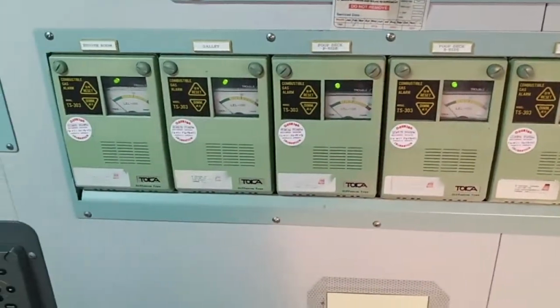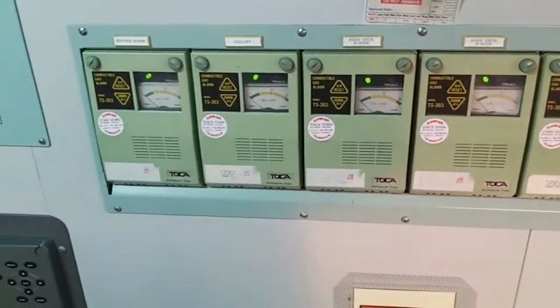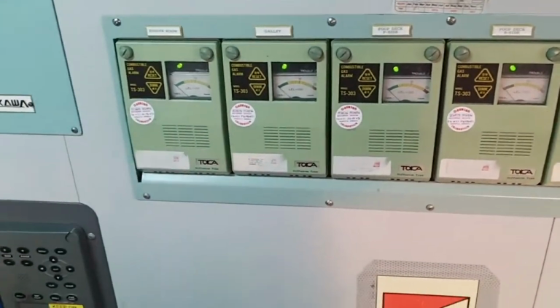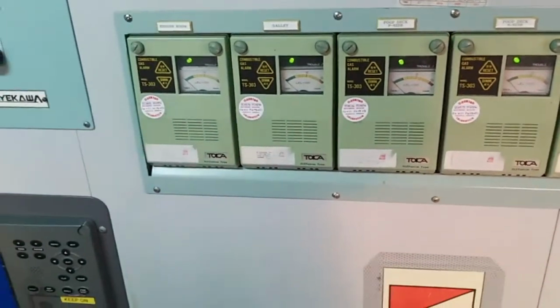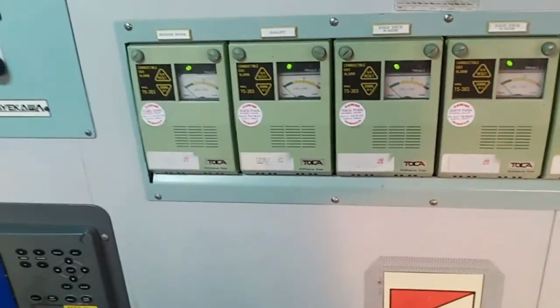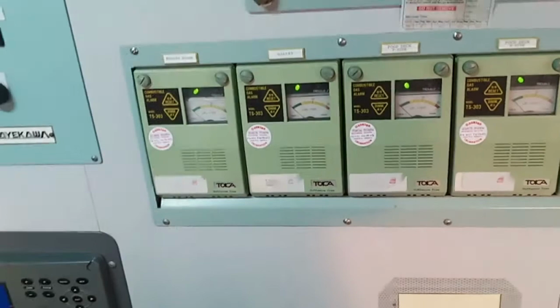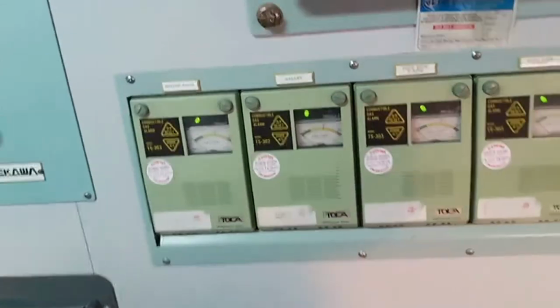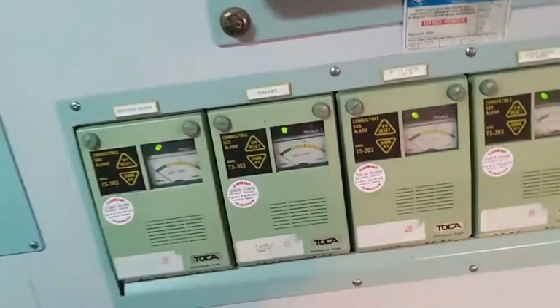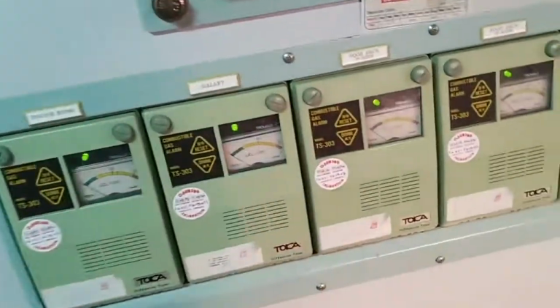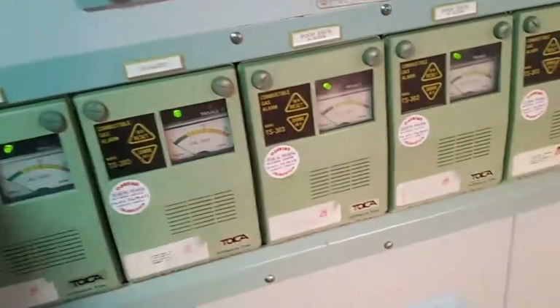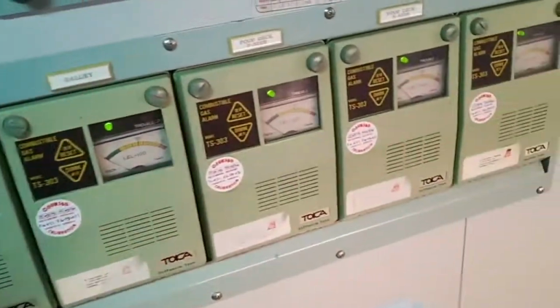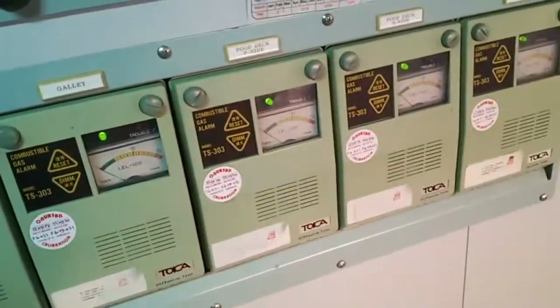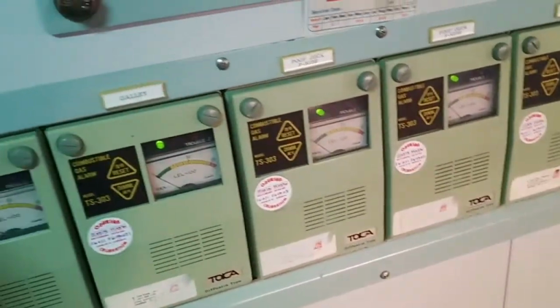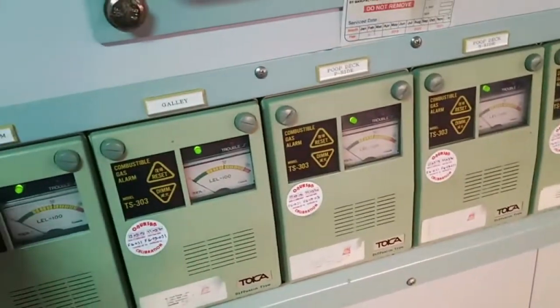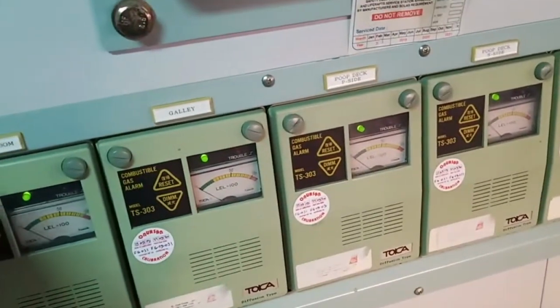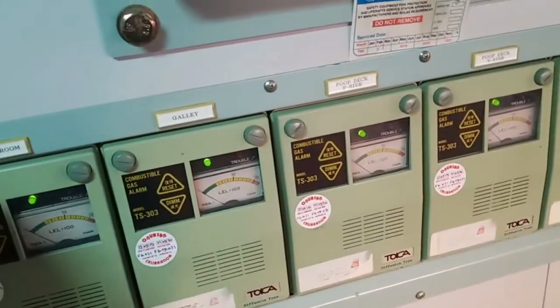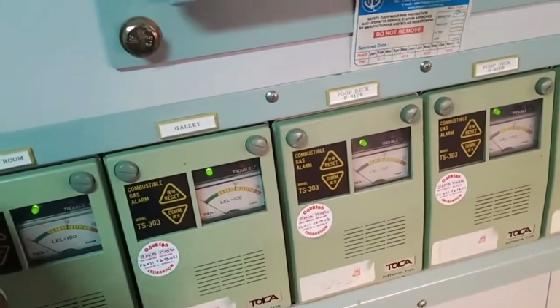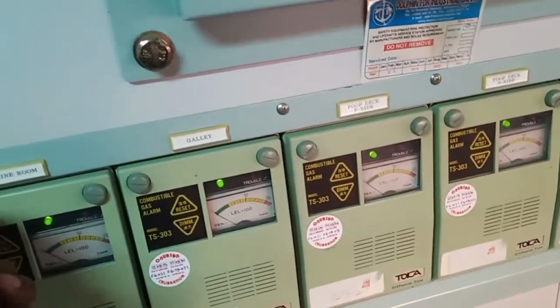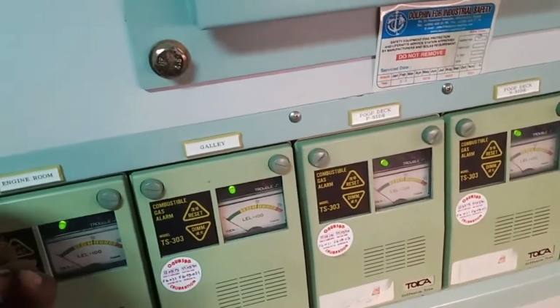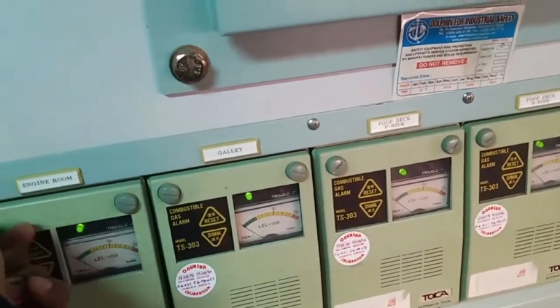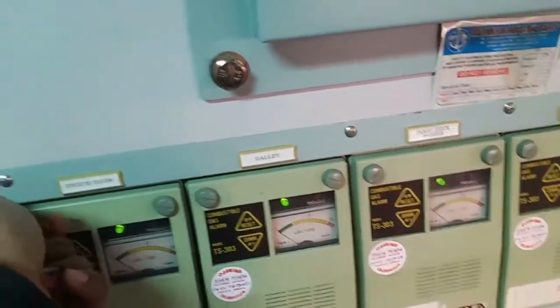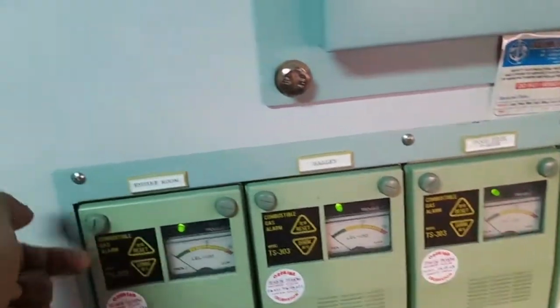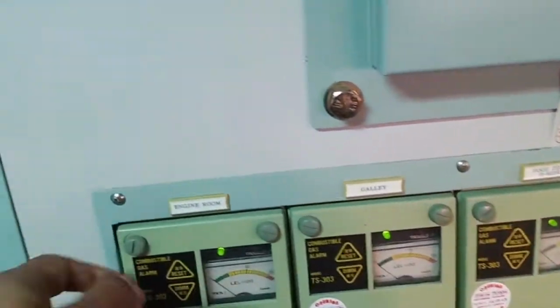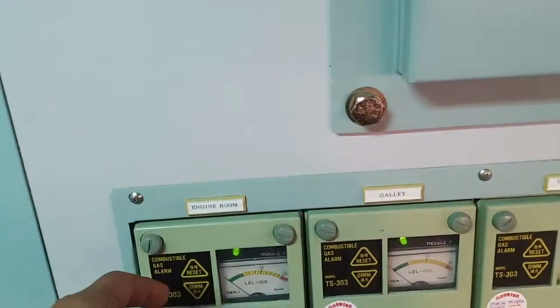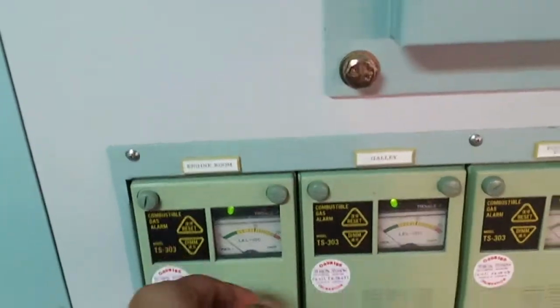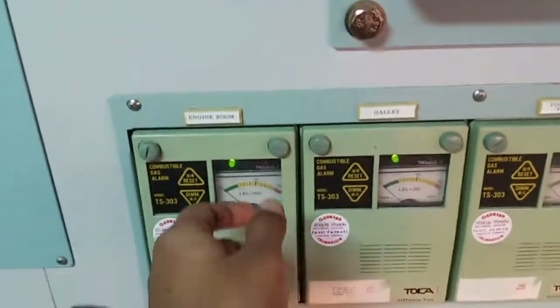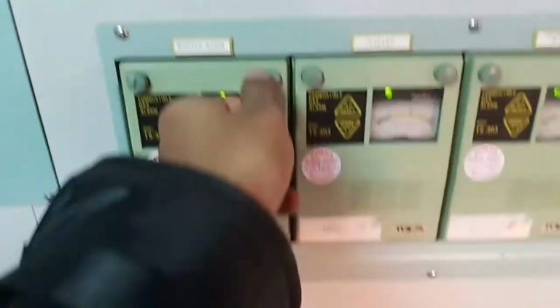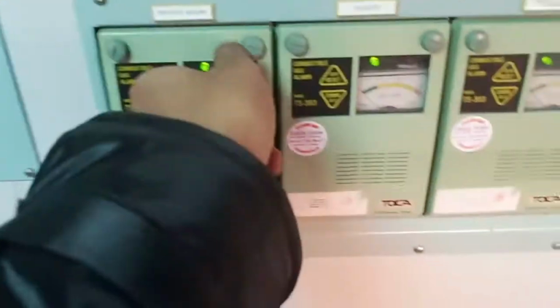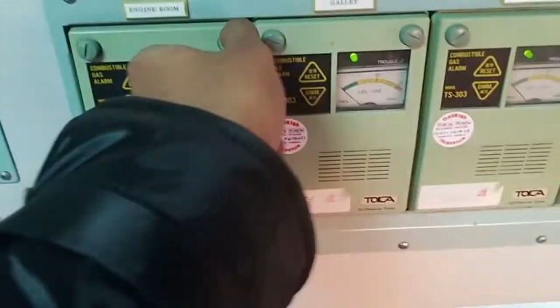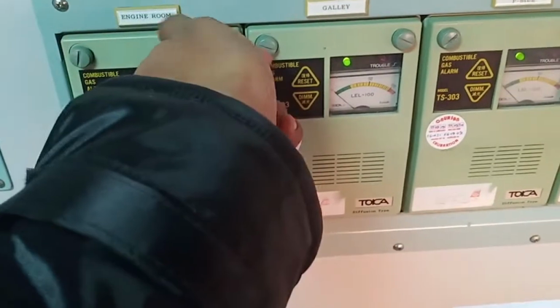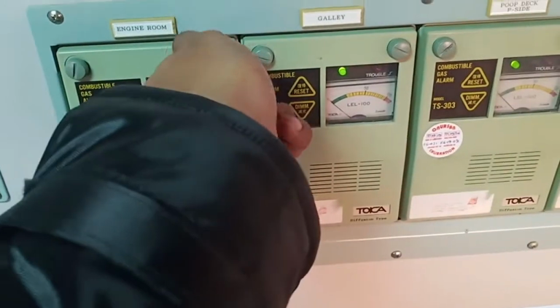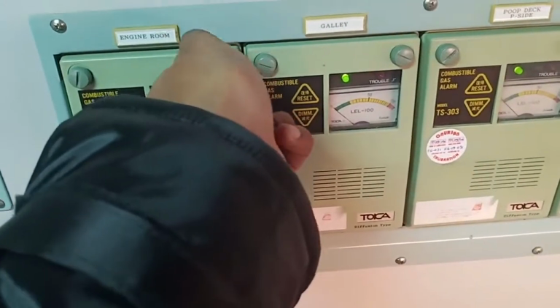These are the gas detectors for each individual area. If you want to select a specific one, you can do so.